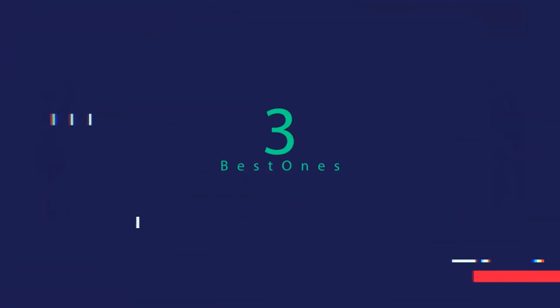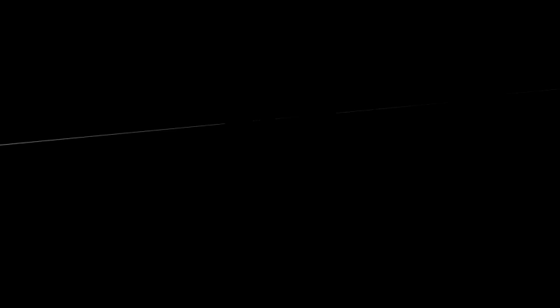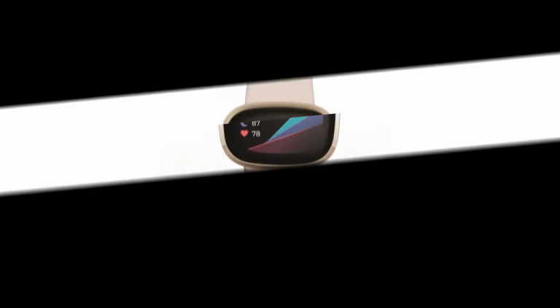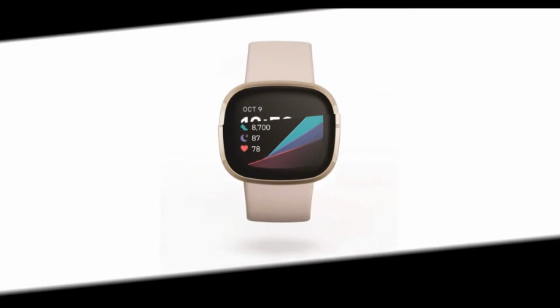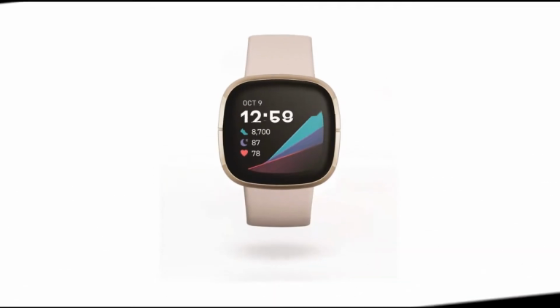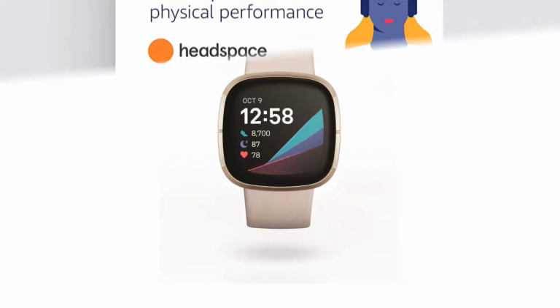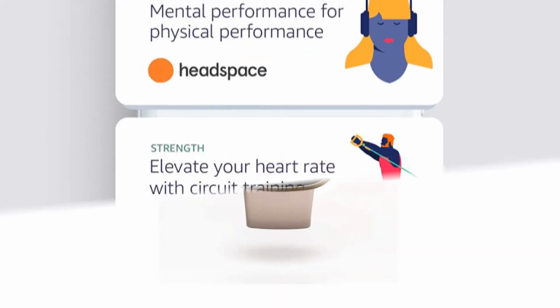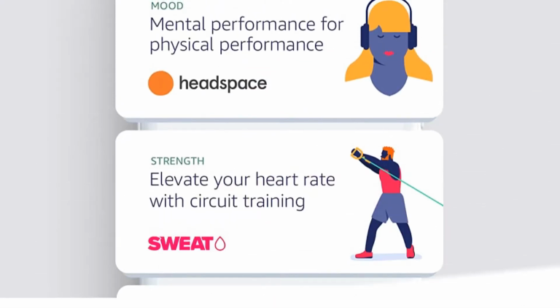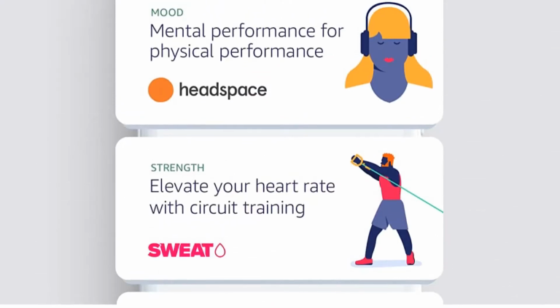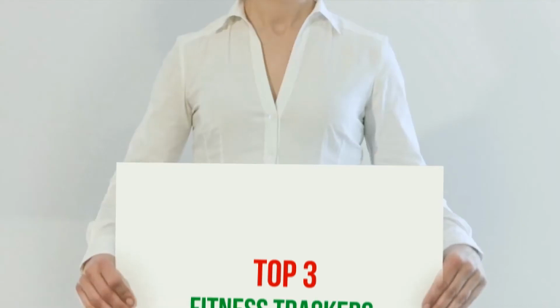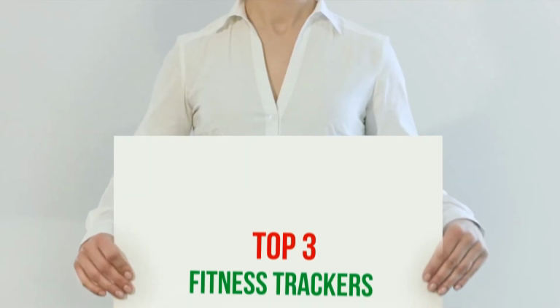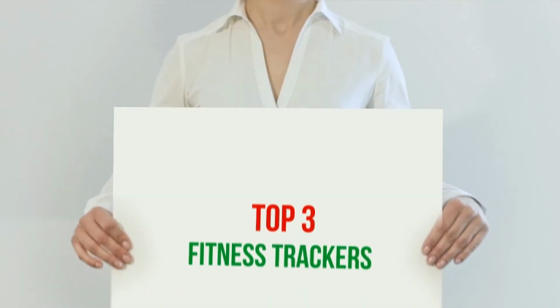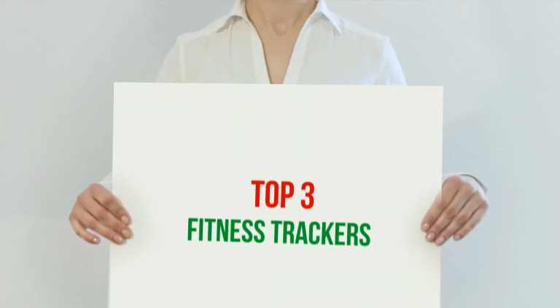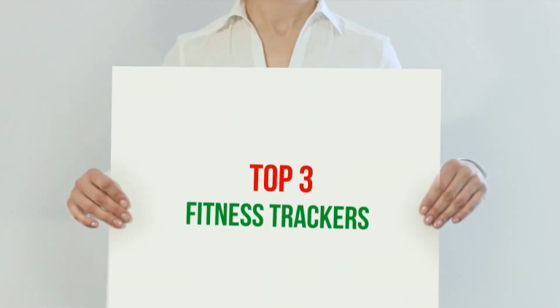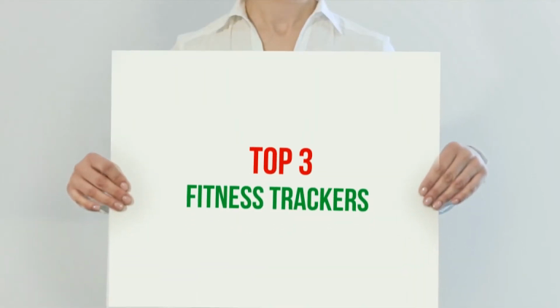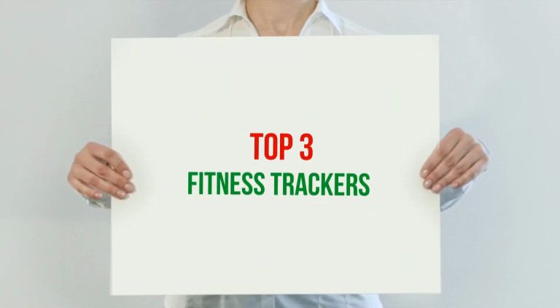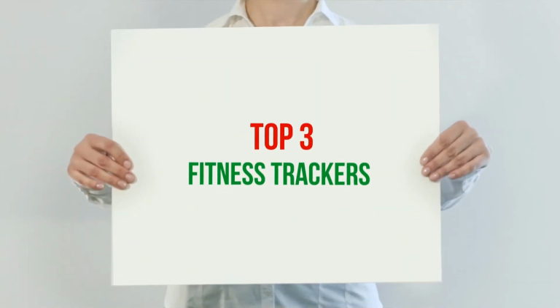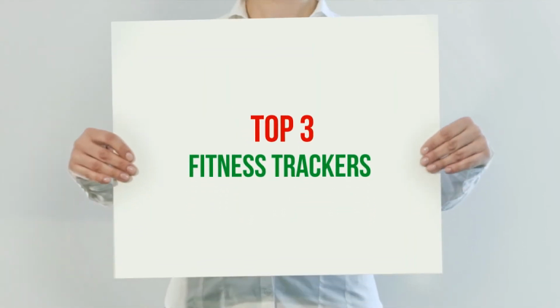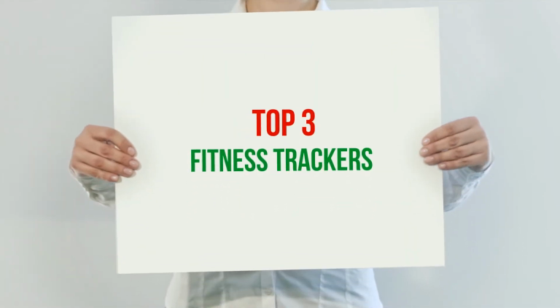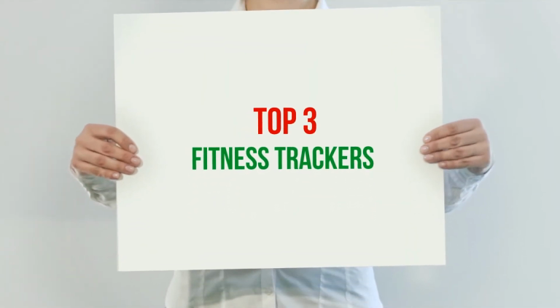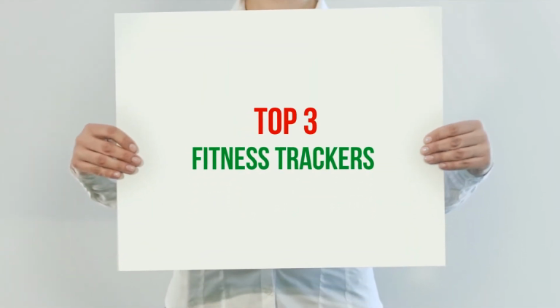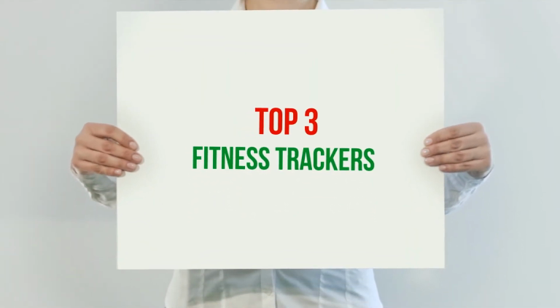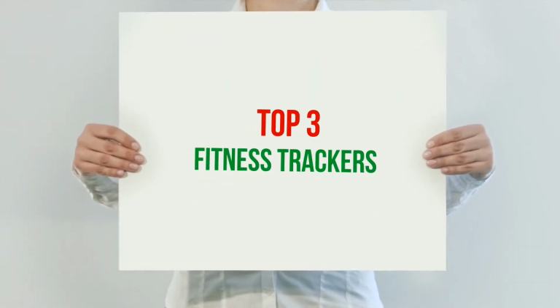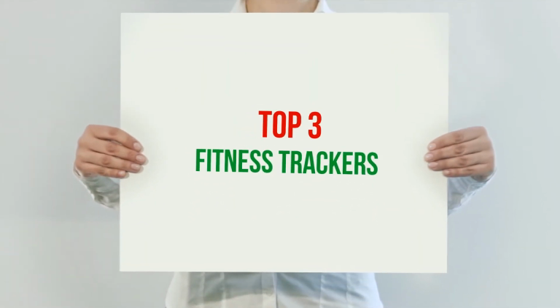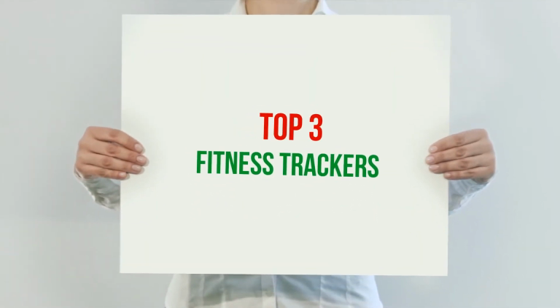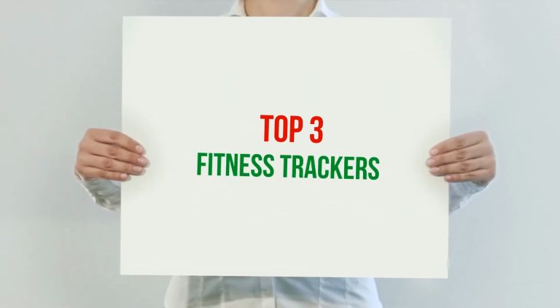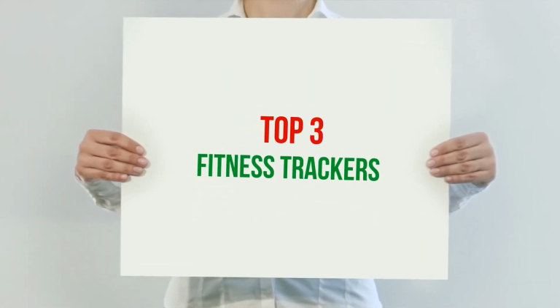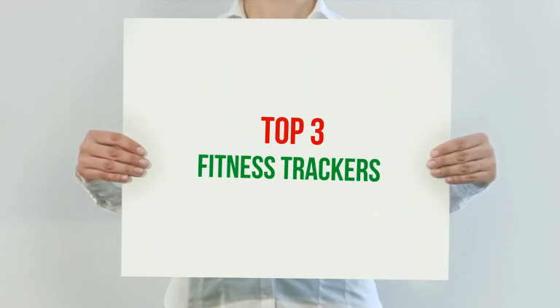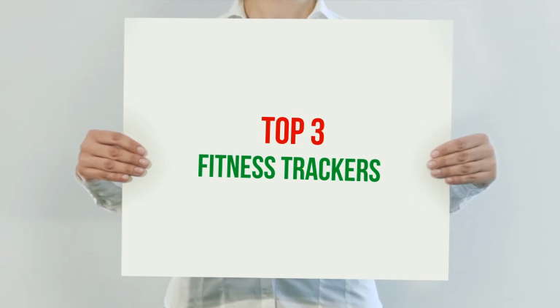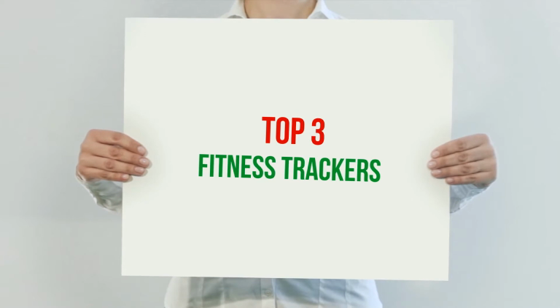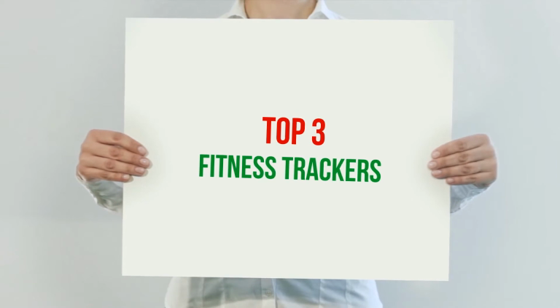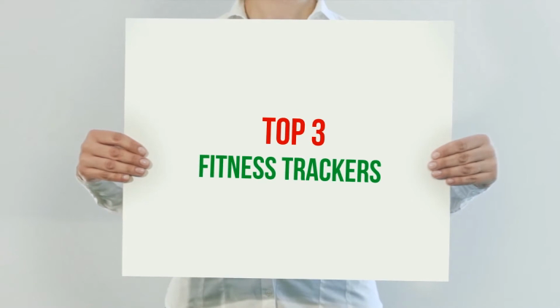Hi guys, welcome back to my channel. In today's video, we're gonna check out the top 3 best fitness trackers.